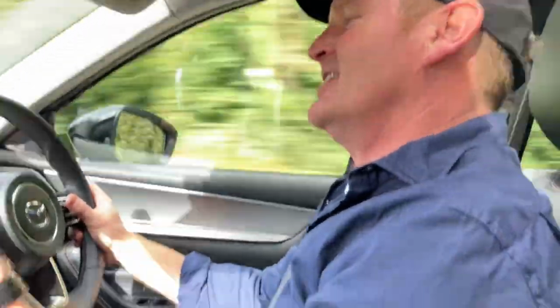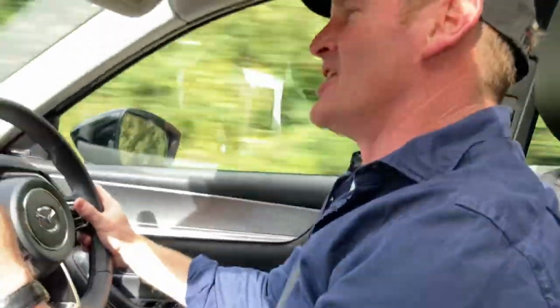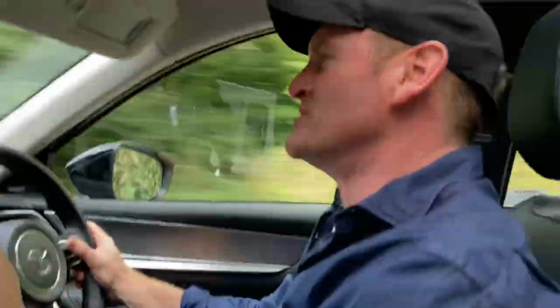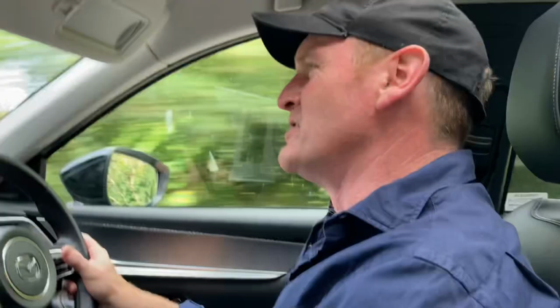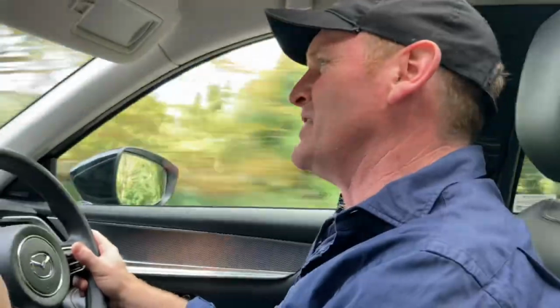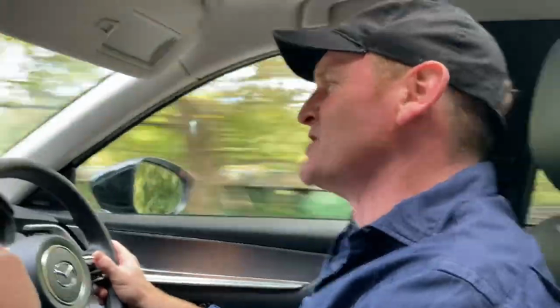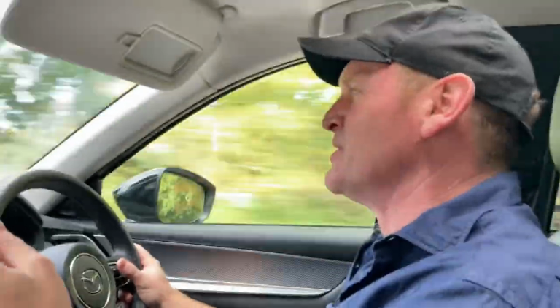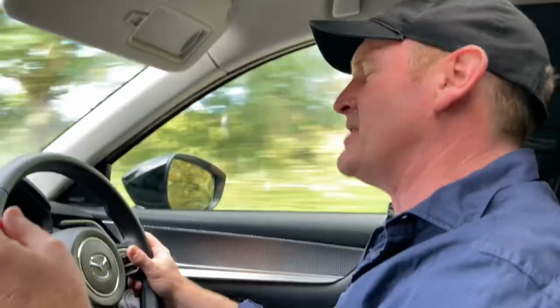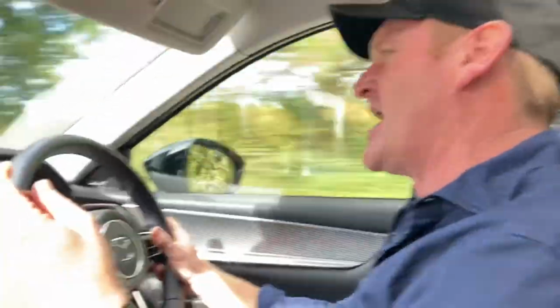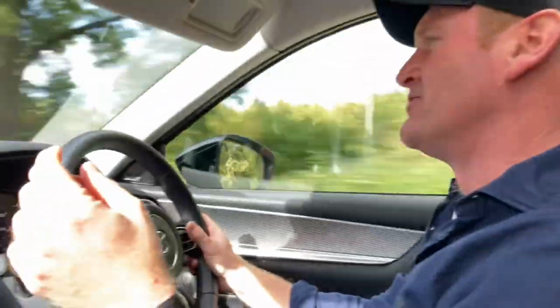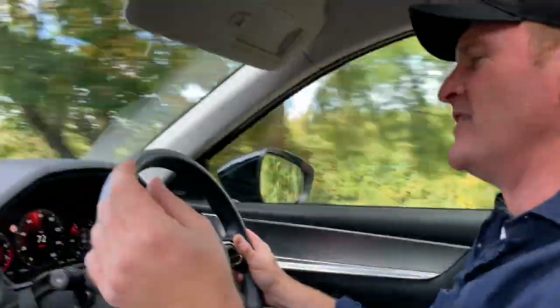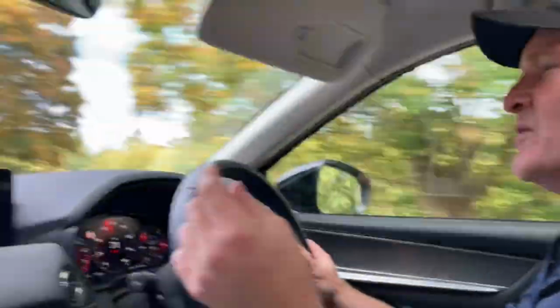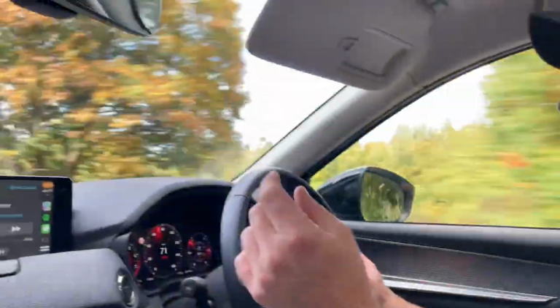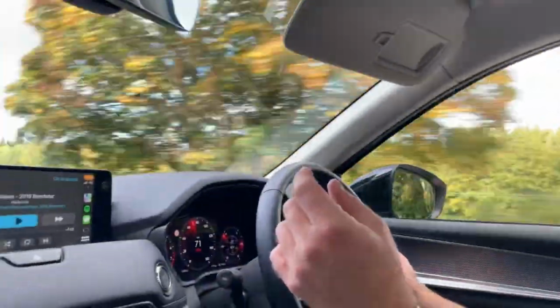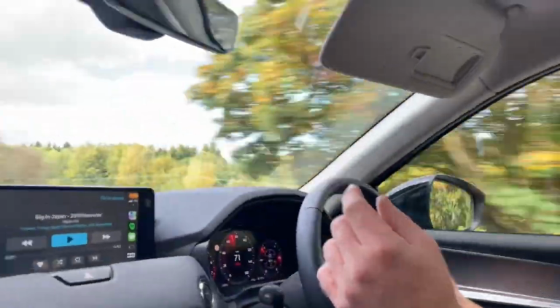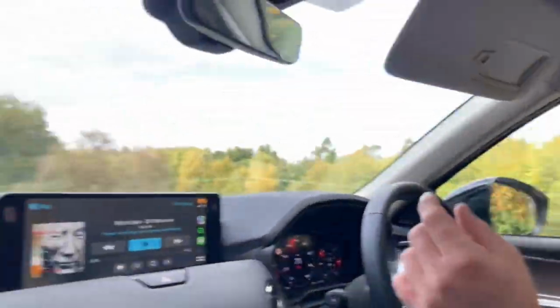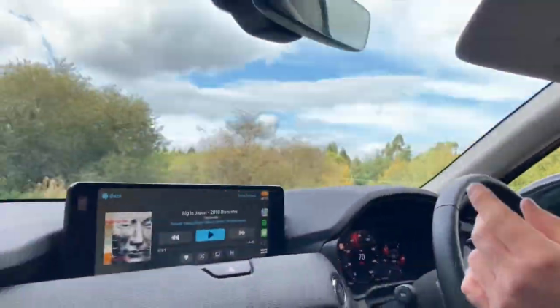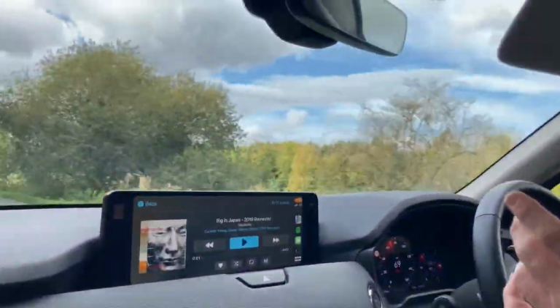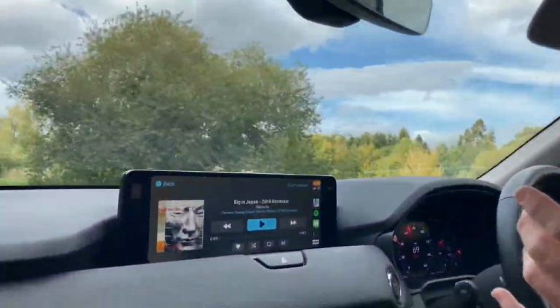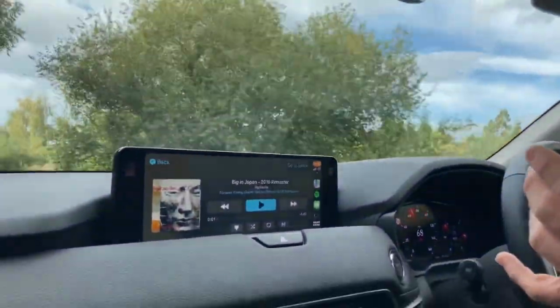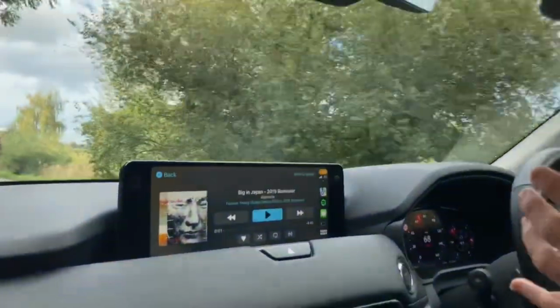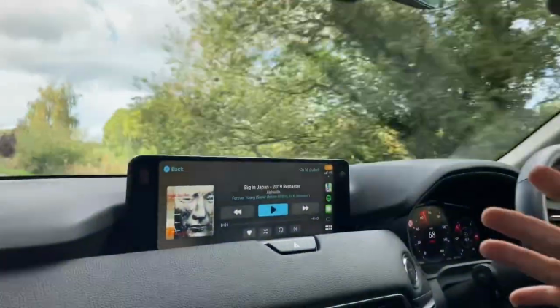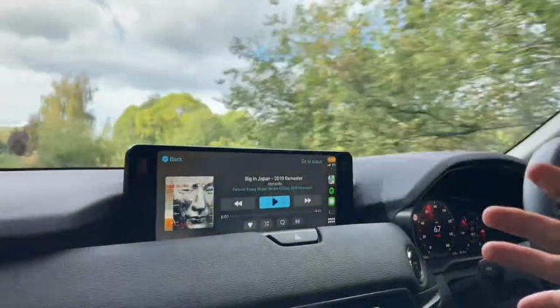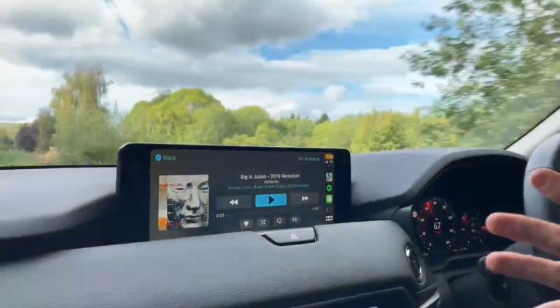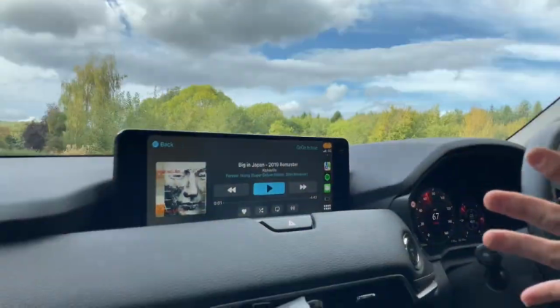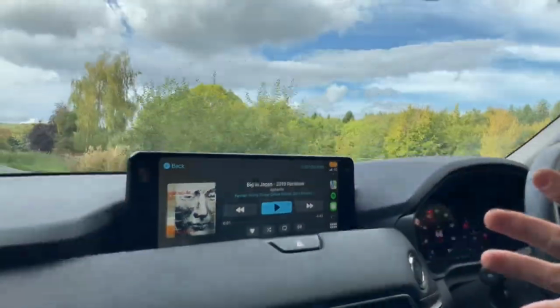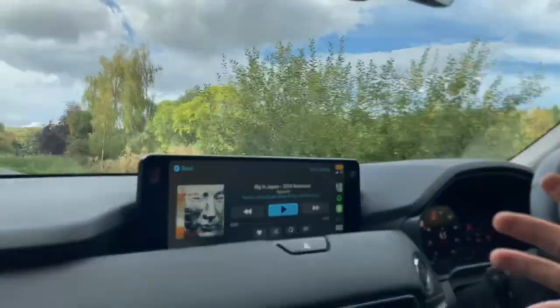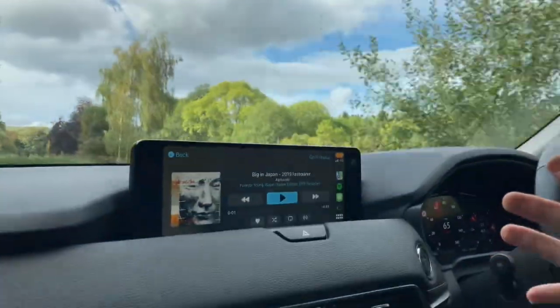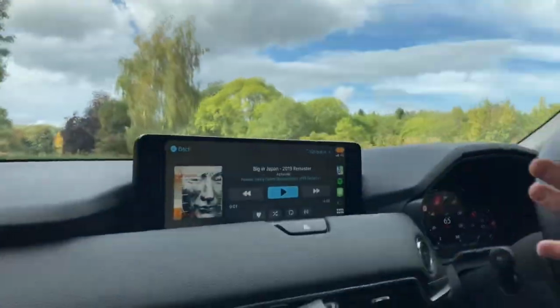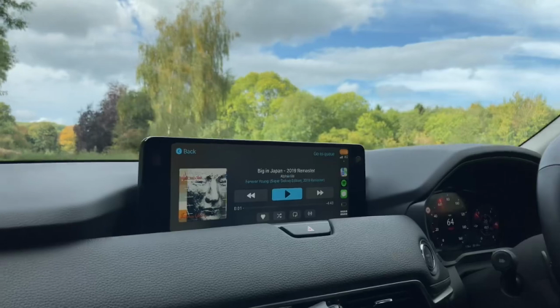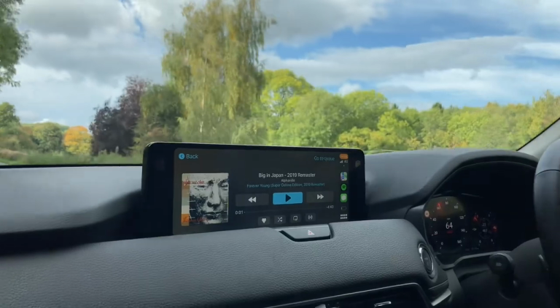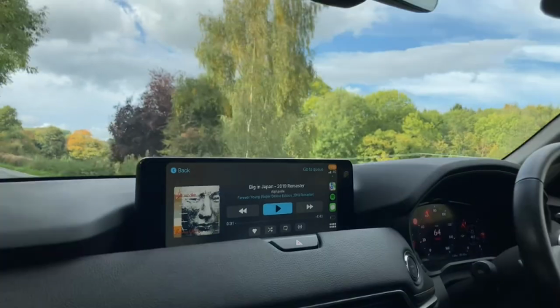So we're just going to finish off with a bit of Alphaville — Big in Japan, appropriately, for this lovely big Japanese car.